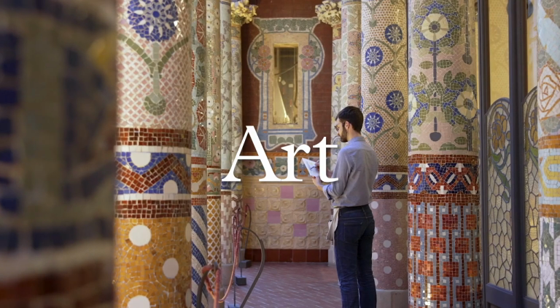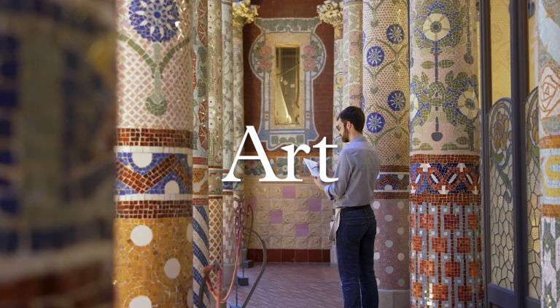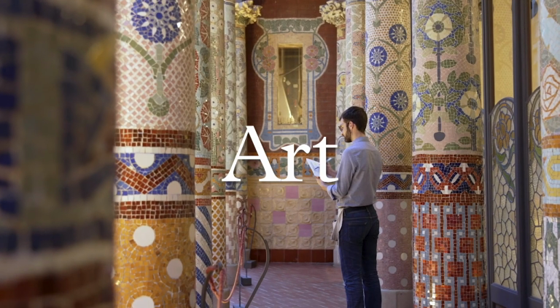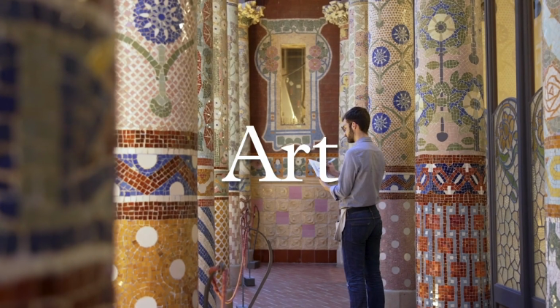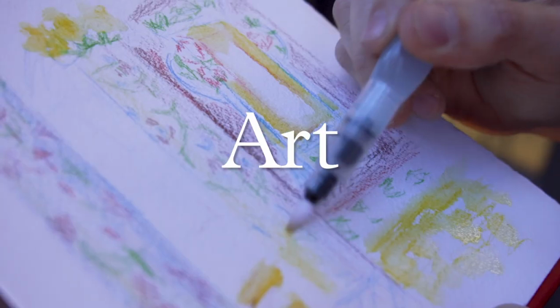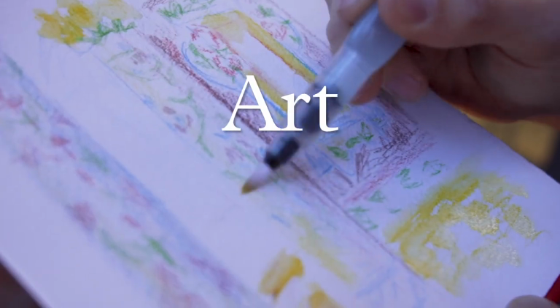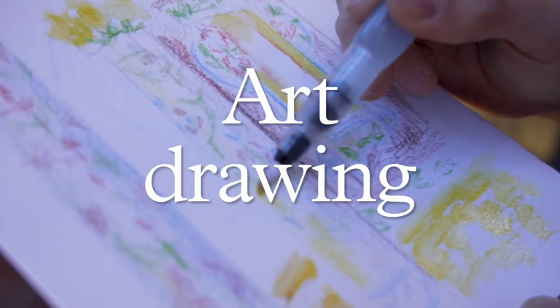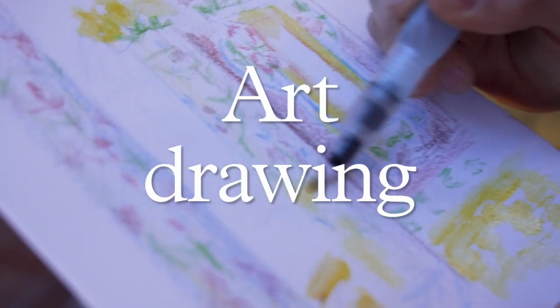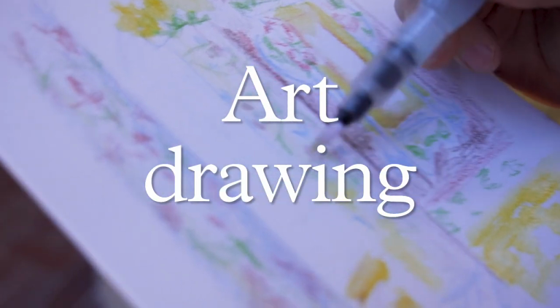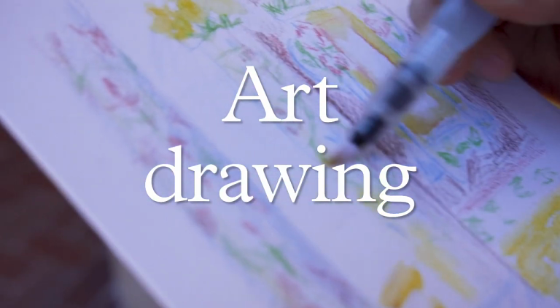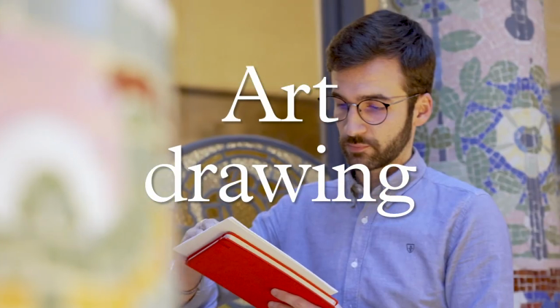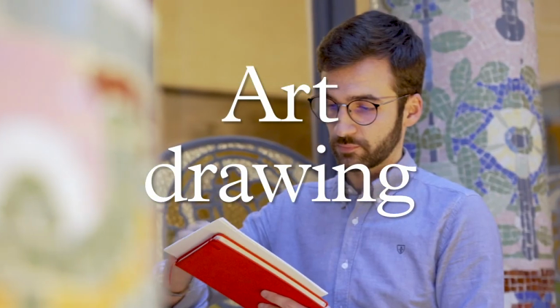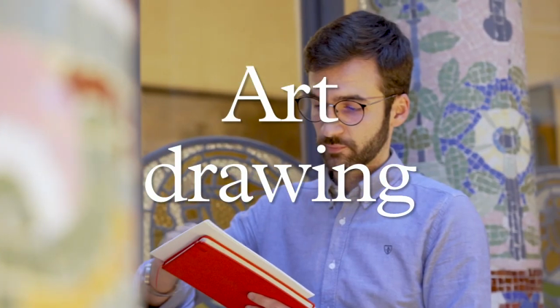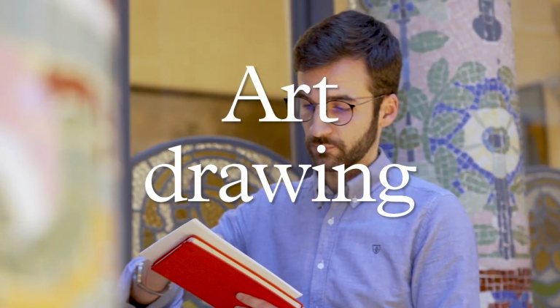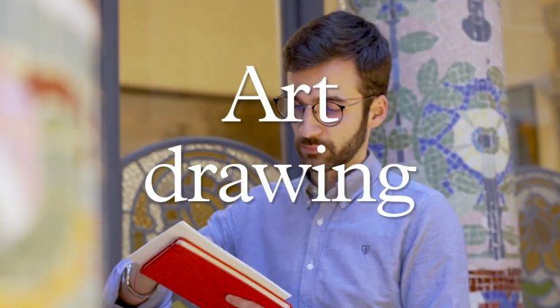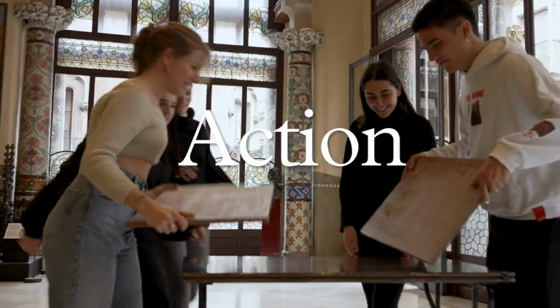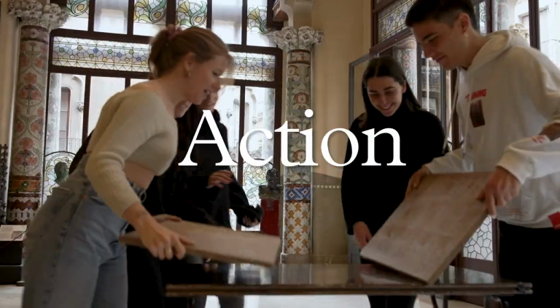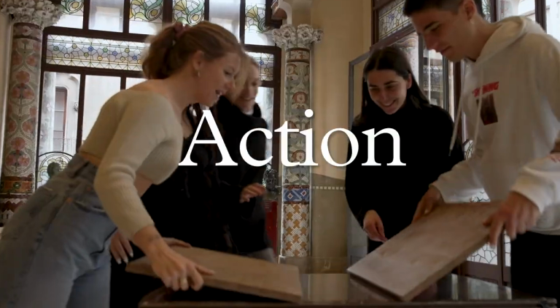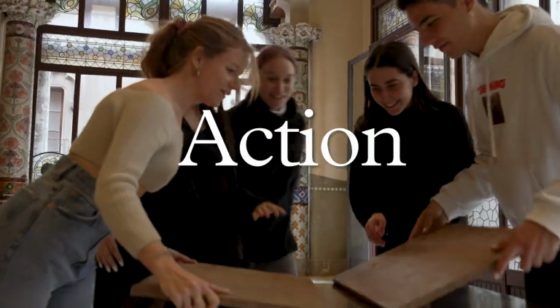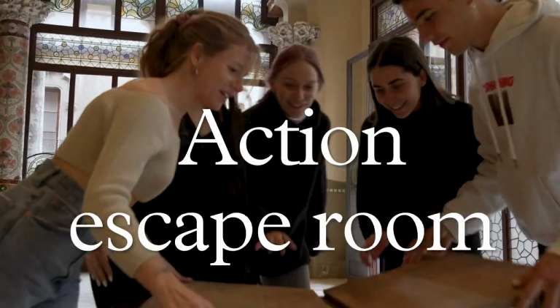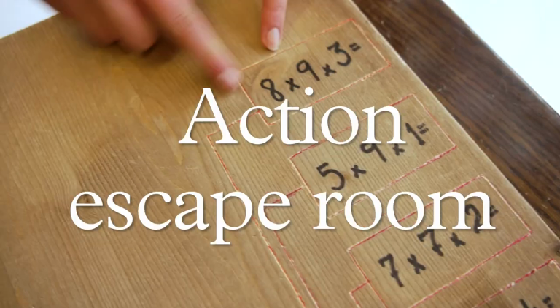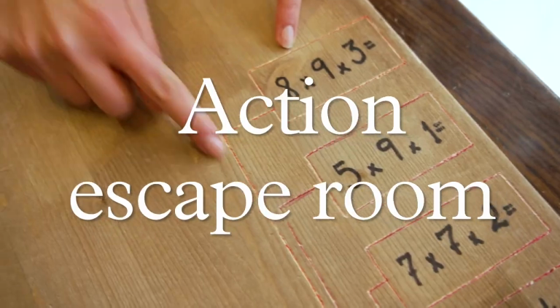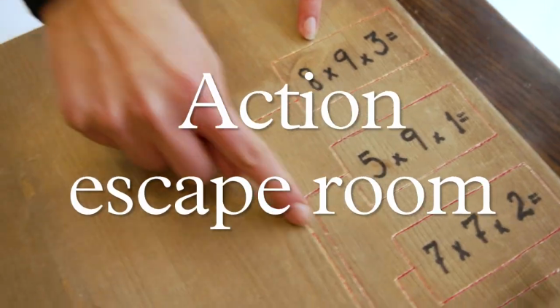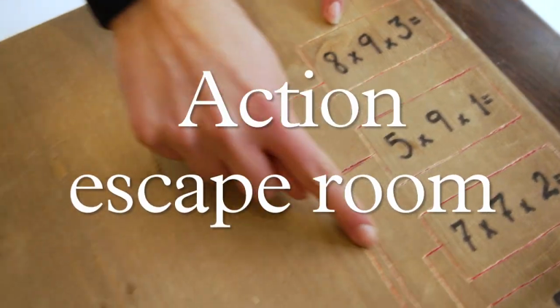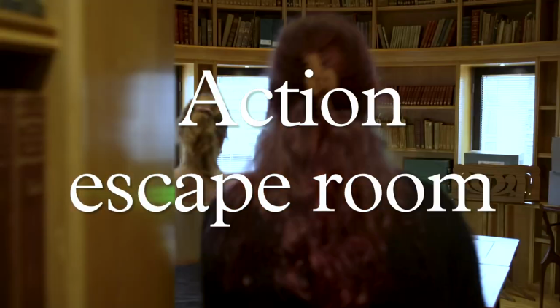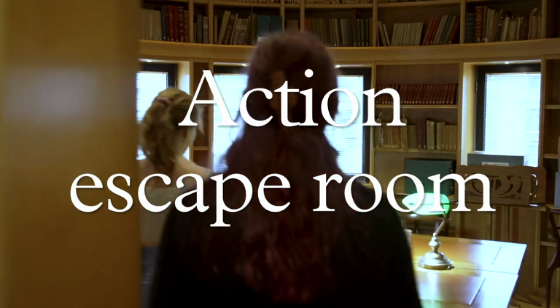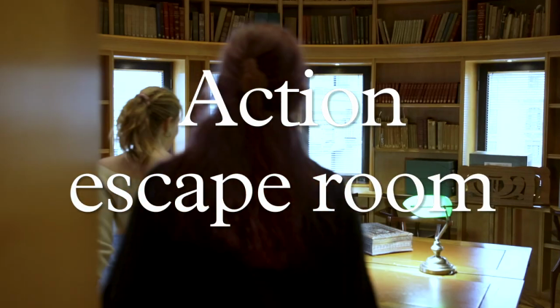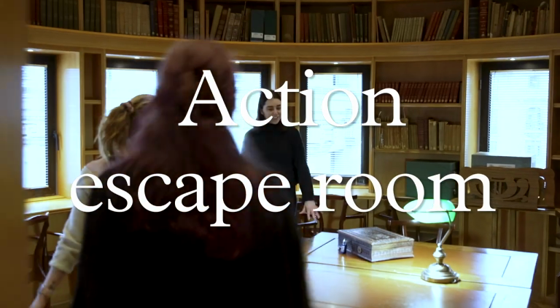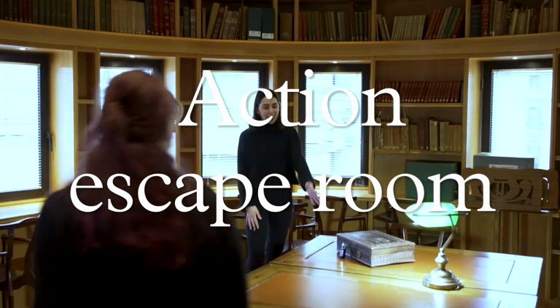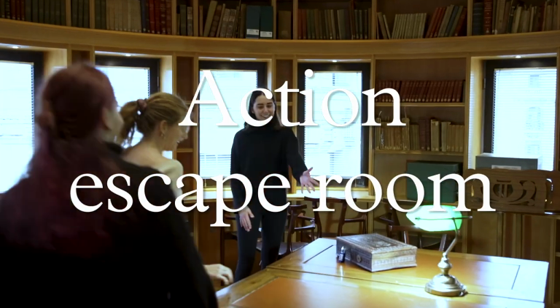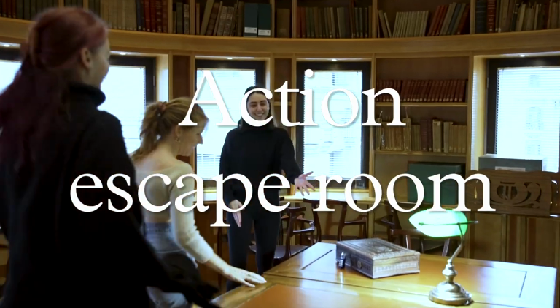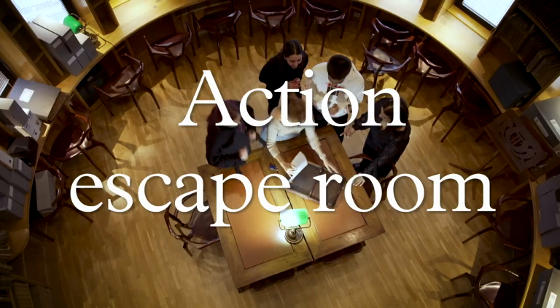And if you love art, you can combine a visit and drawing workshop. But if you prefer action, then try out the escape room.